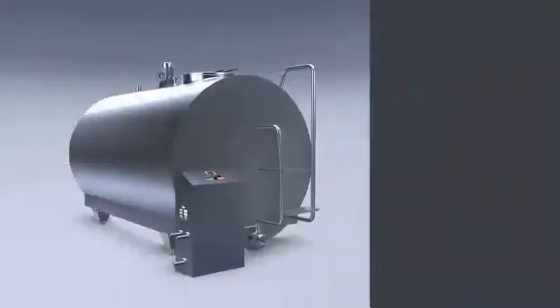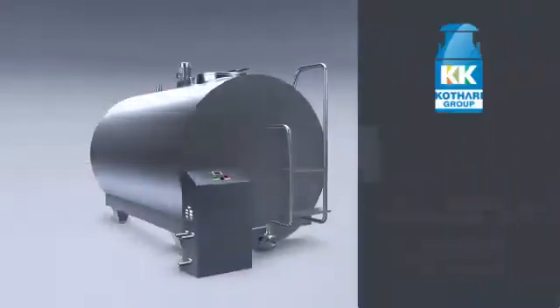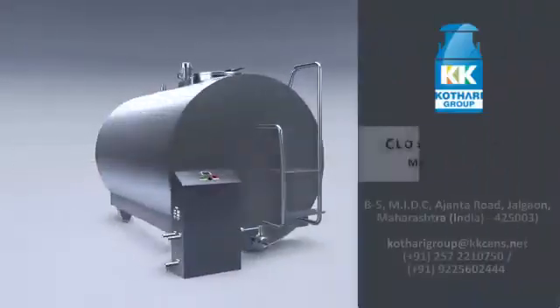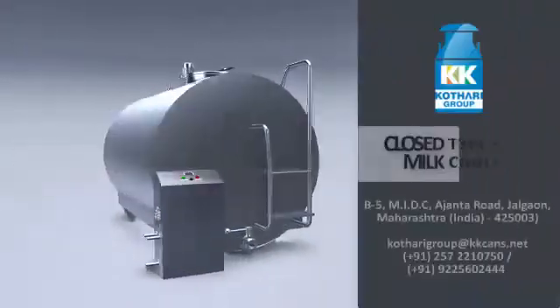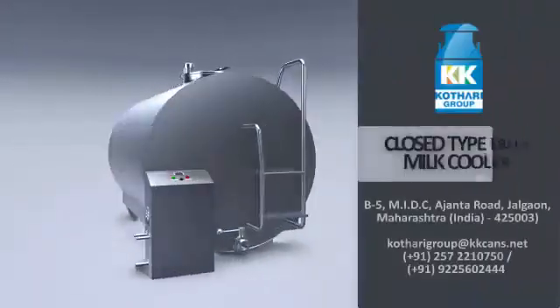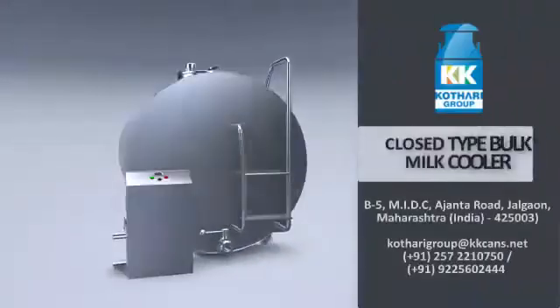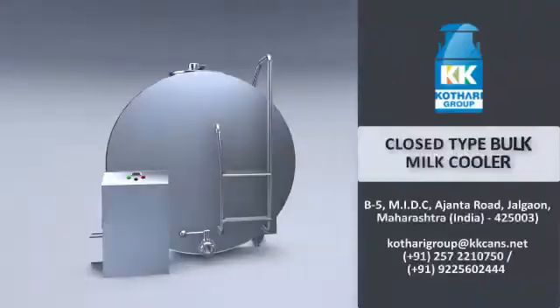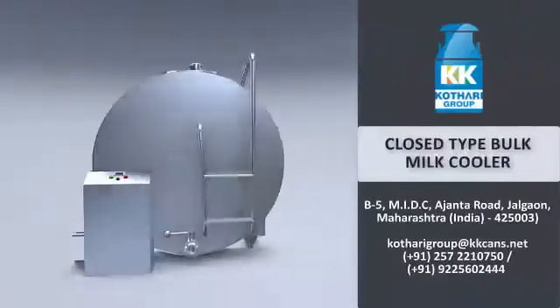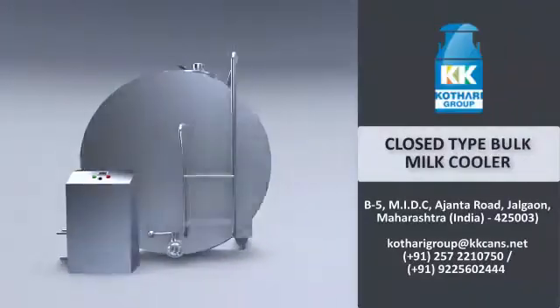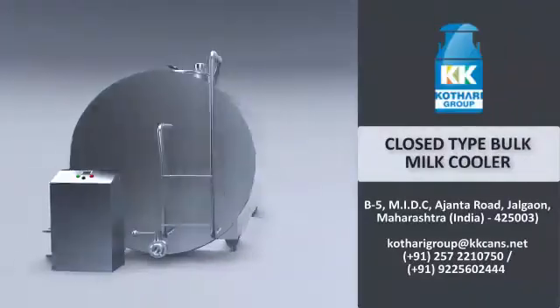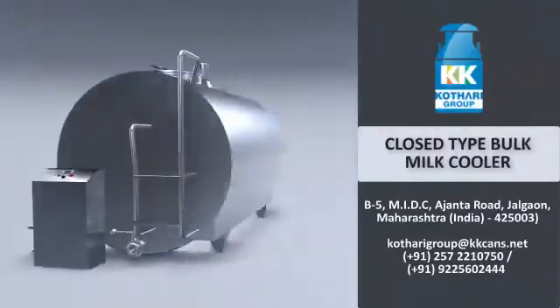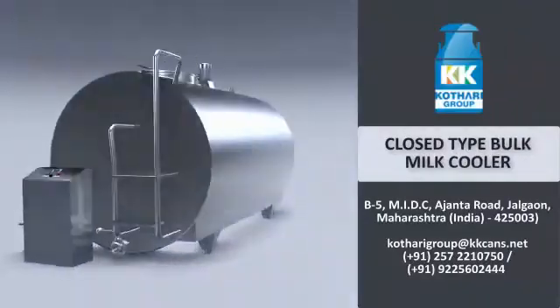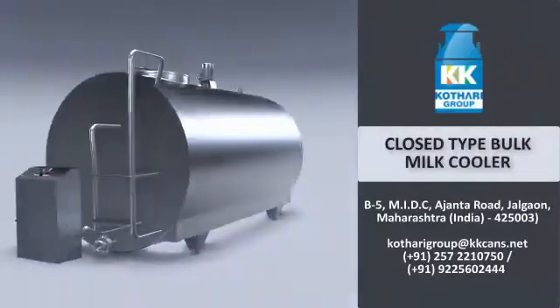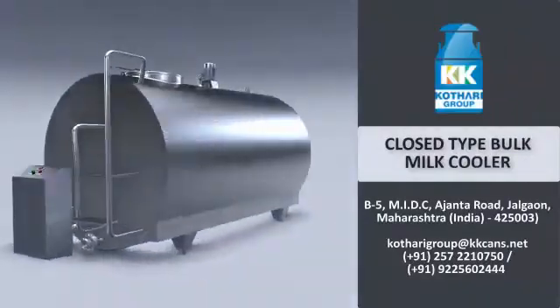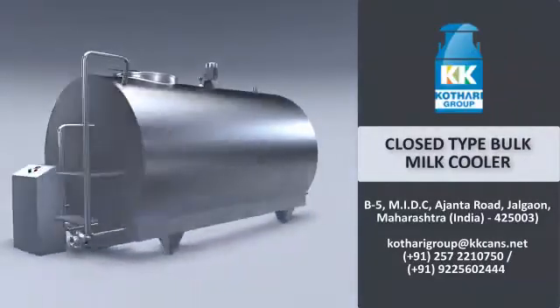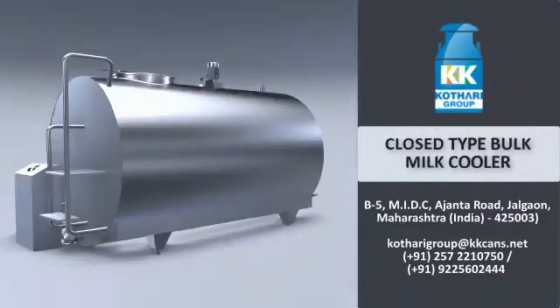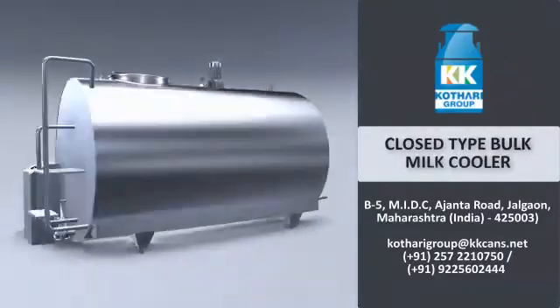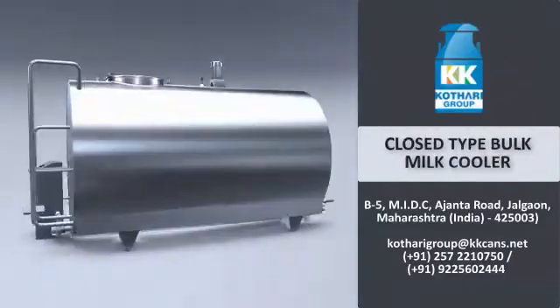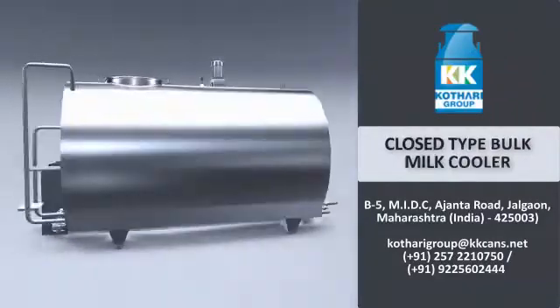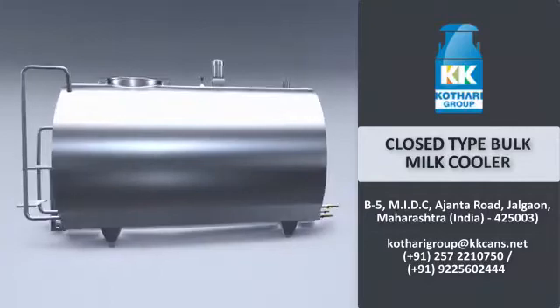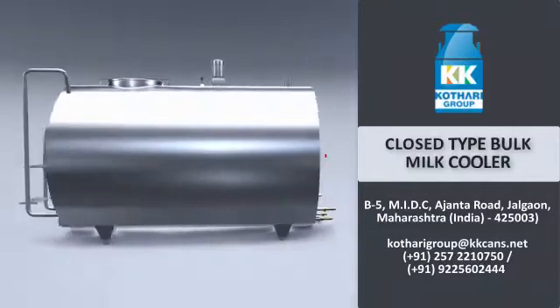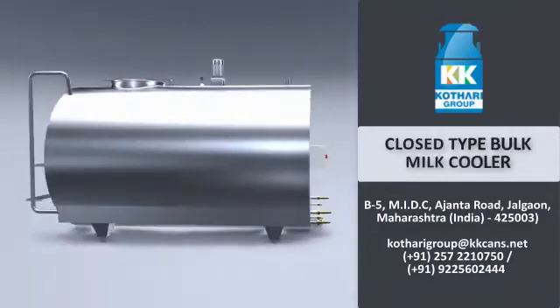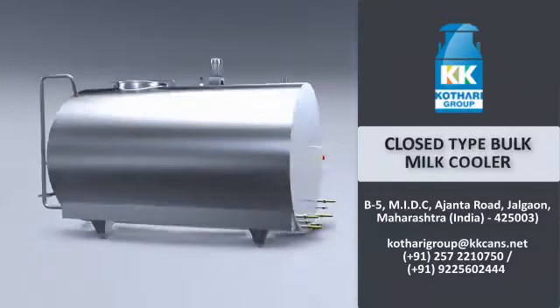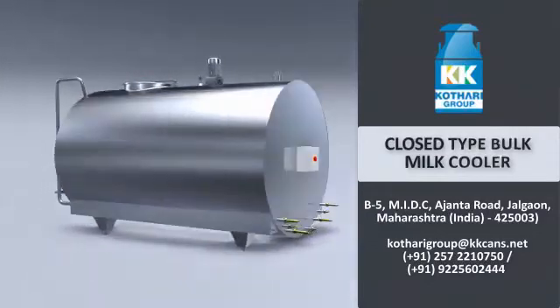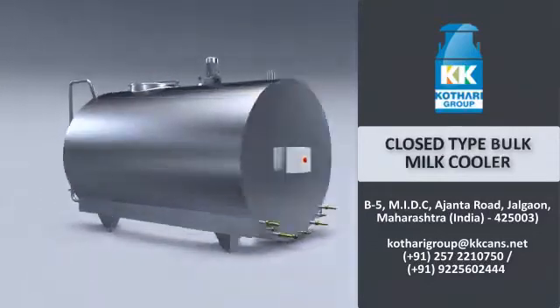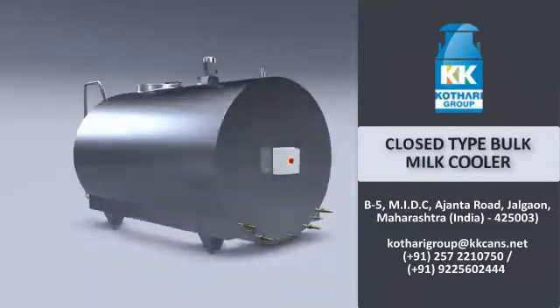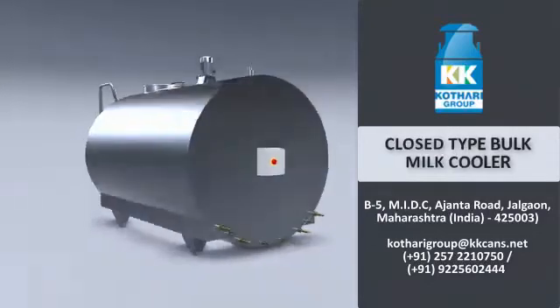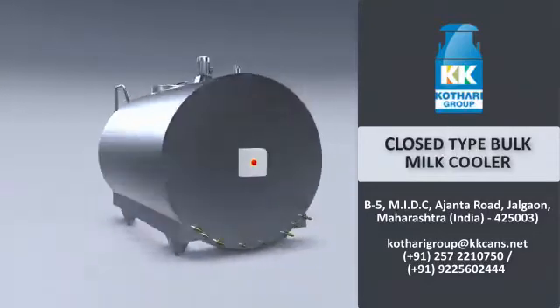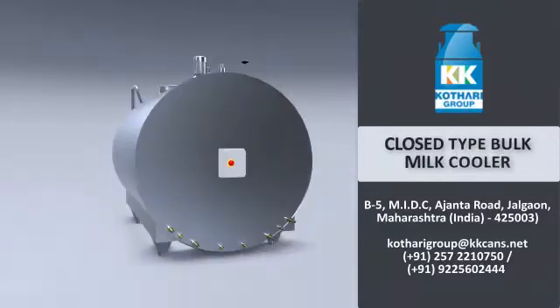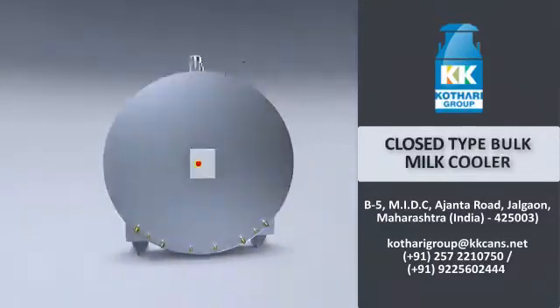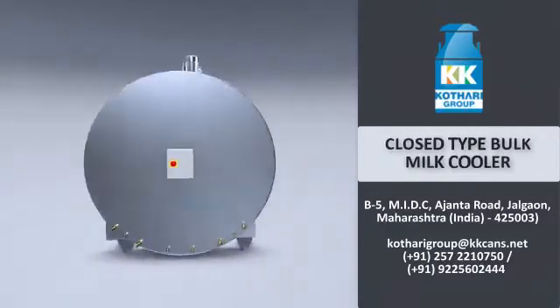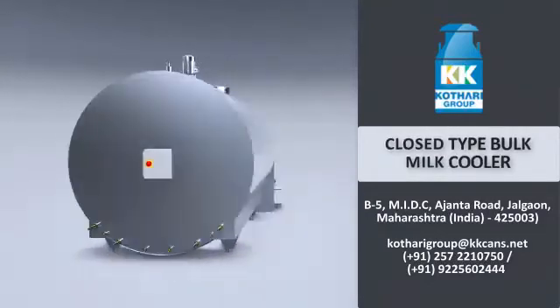Kathari Group gives a one-stop solution for complete milk collection centers.